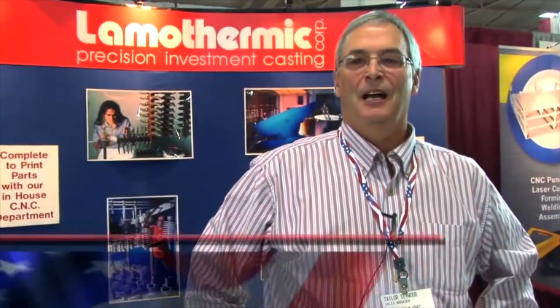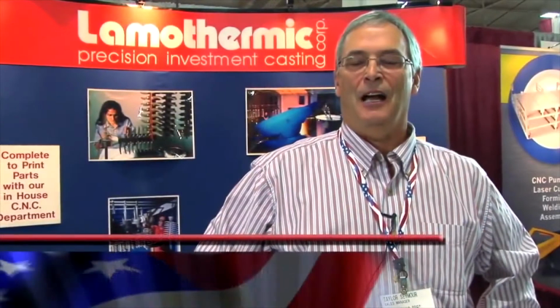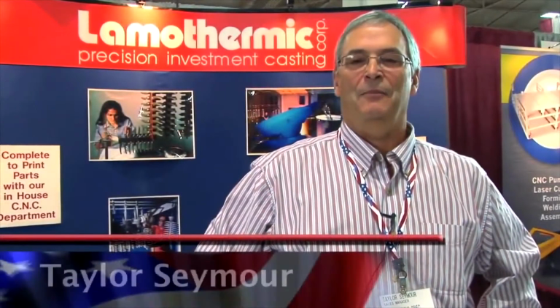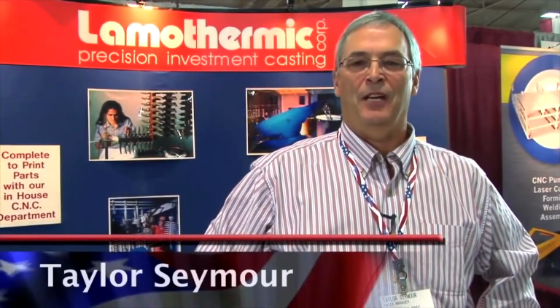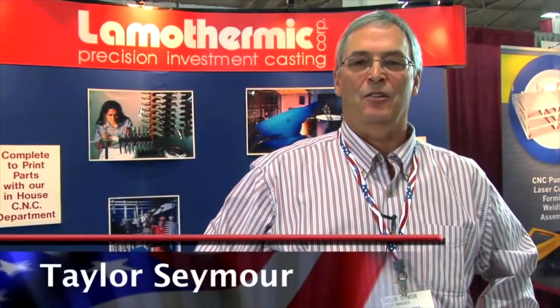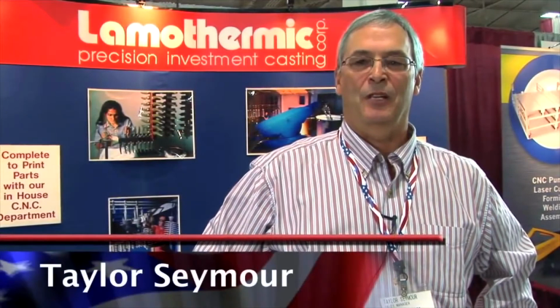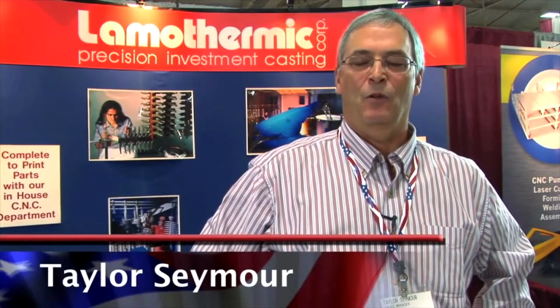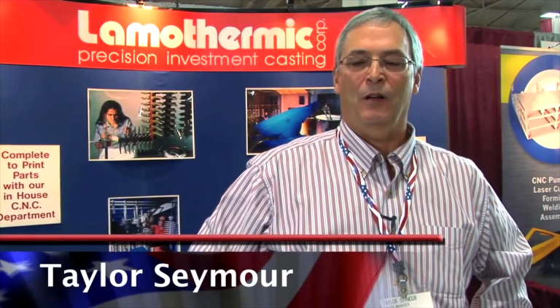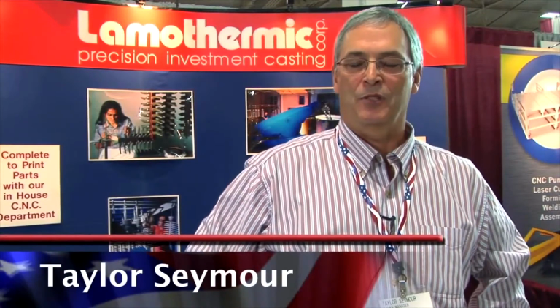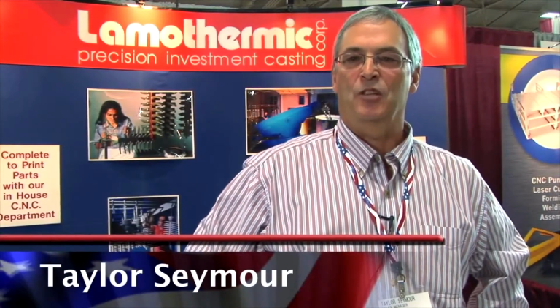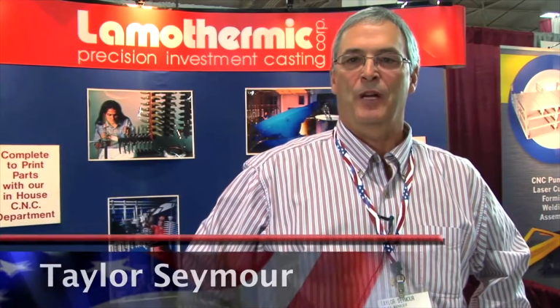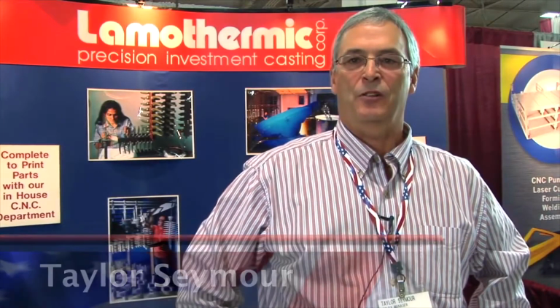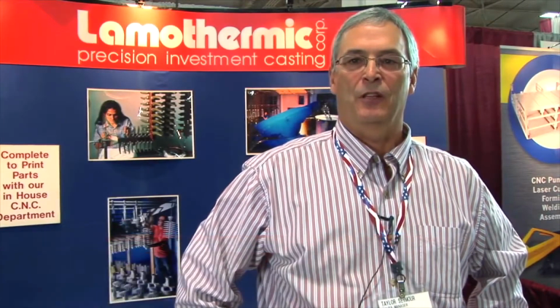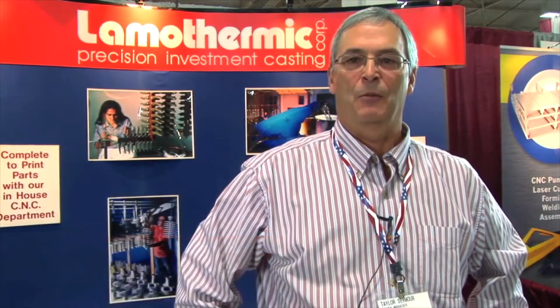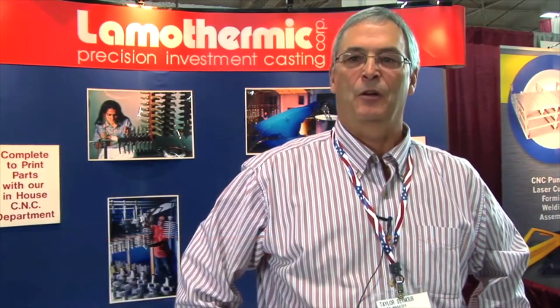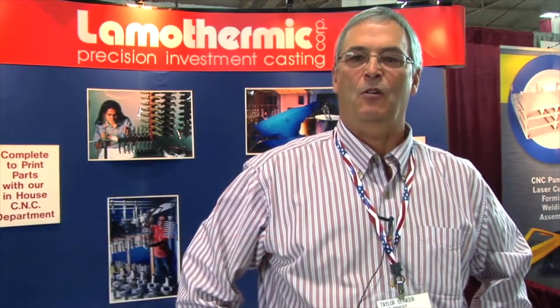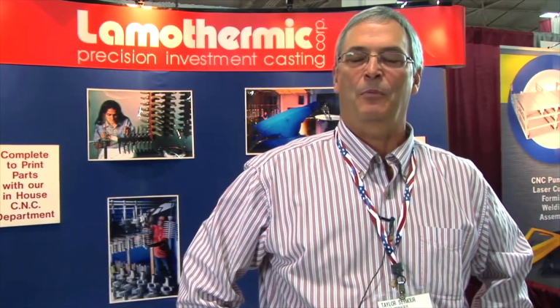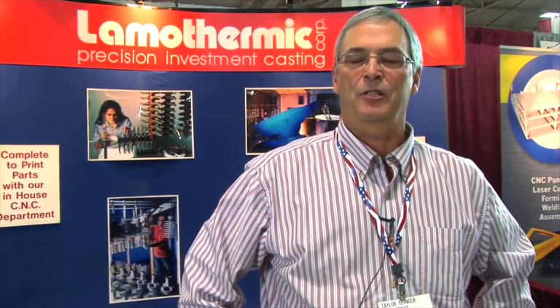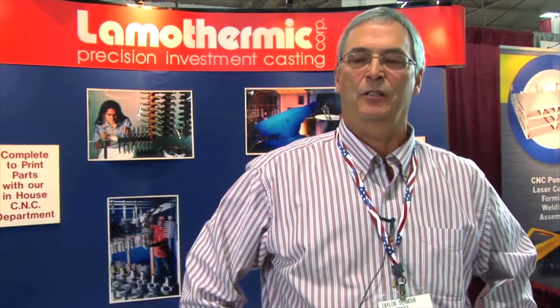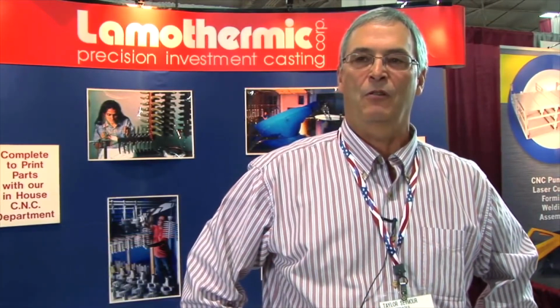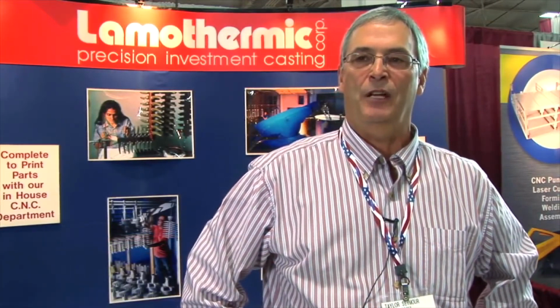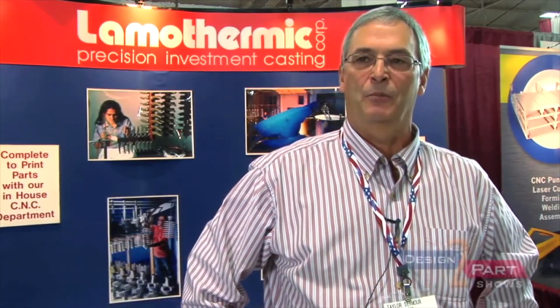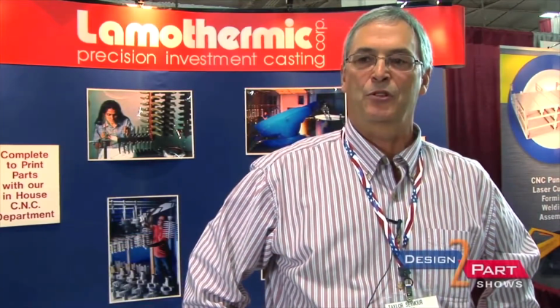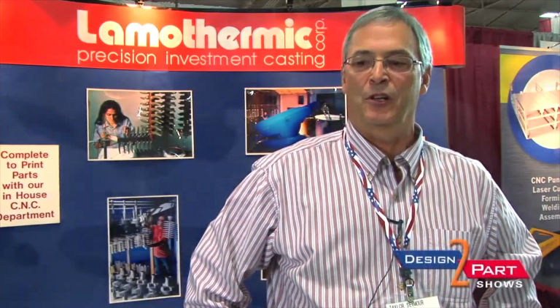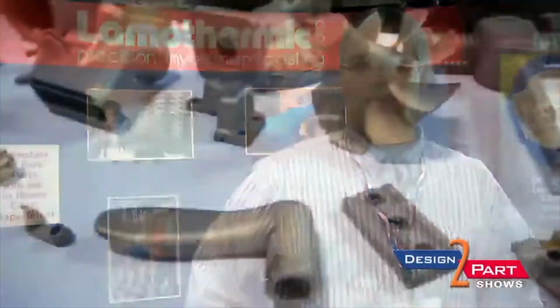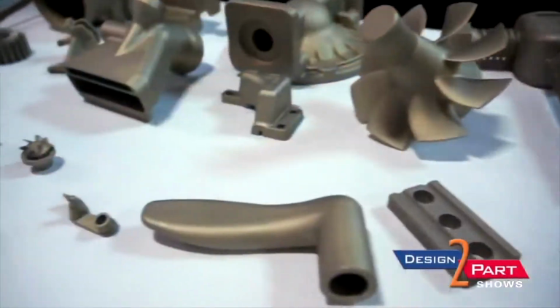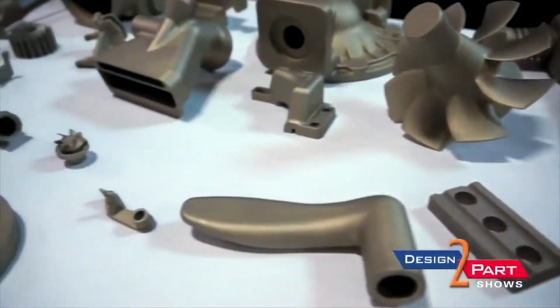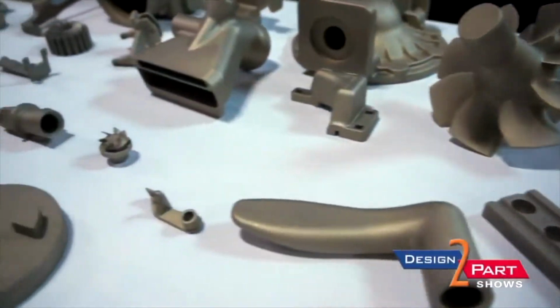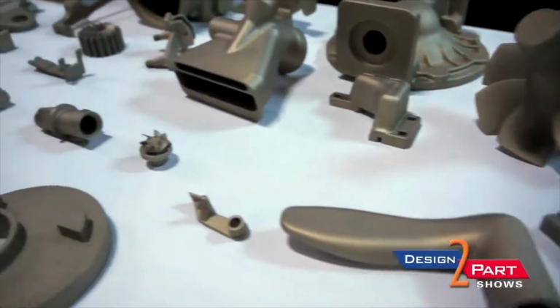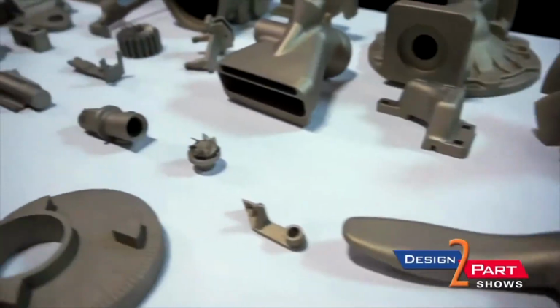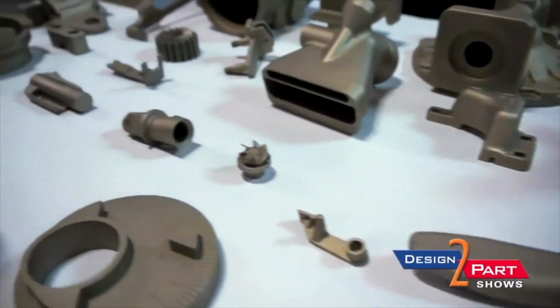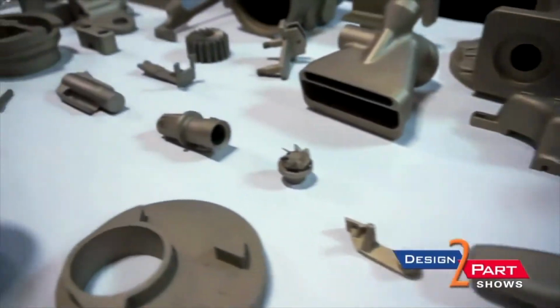Hi, I'm Taylor Seymour. I'm sales manager for Lammothermic Corporation, located in Brewster, New York. We make investment castings.